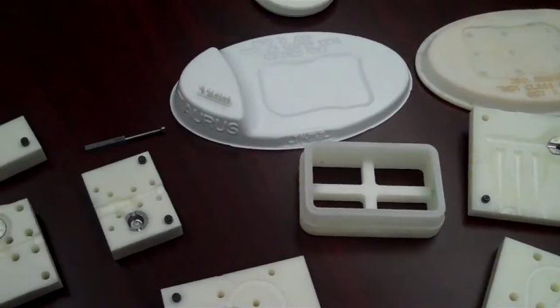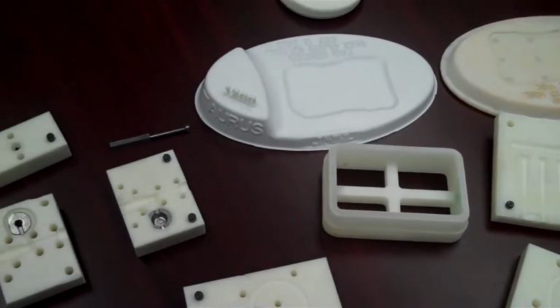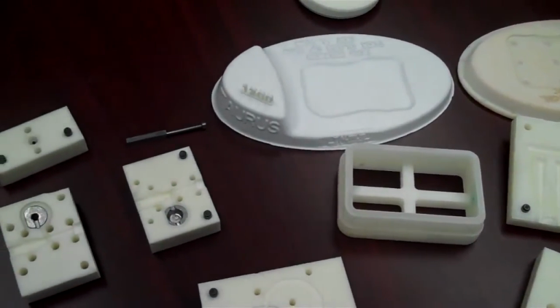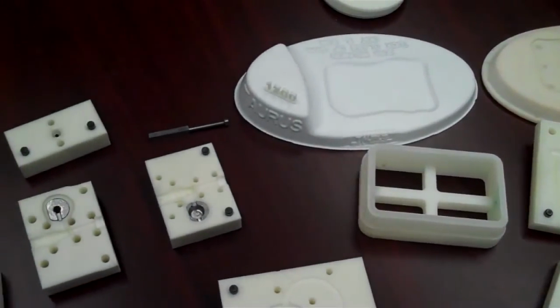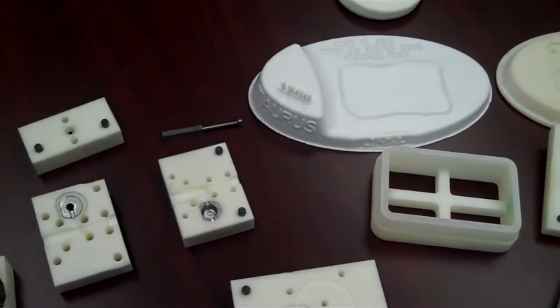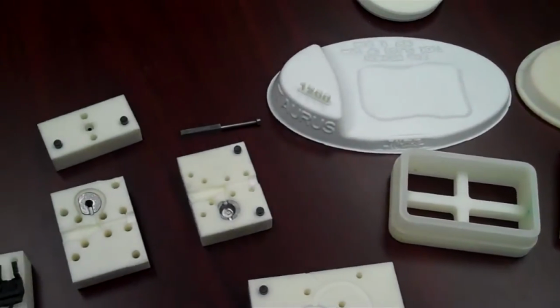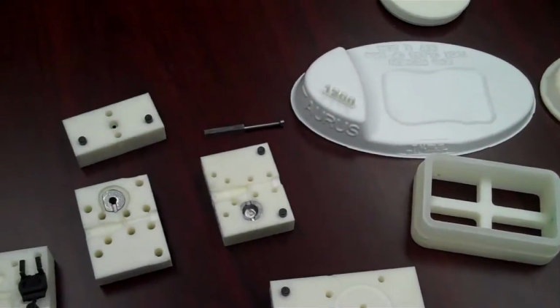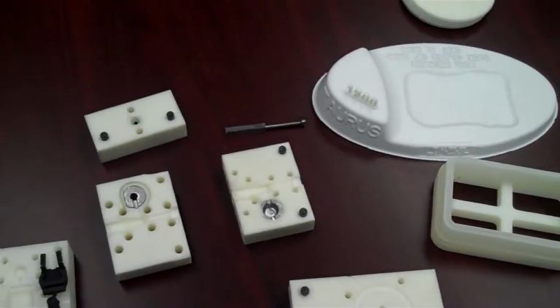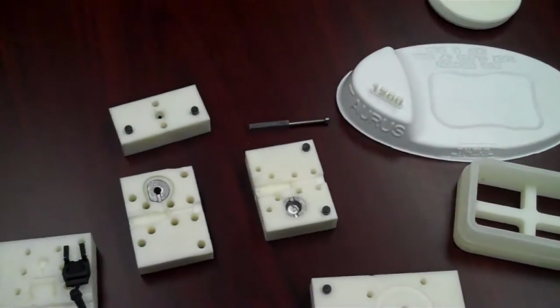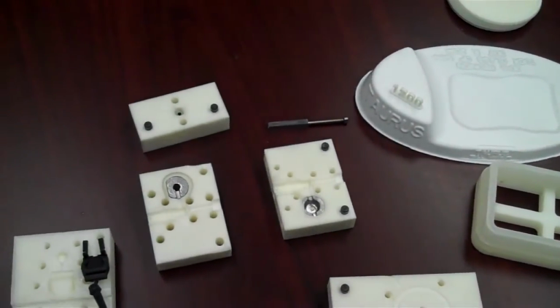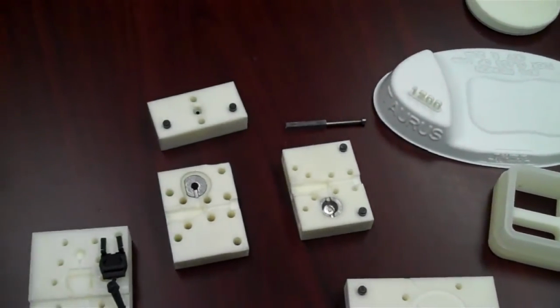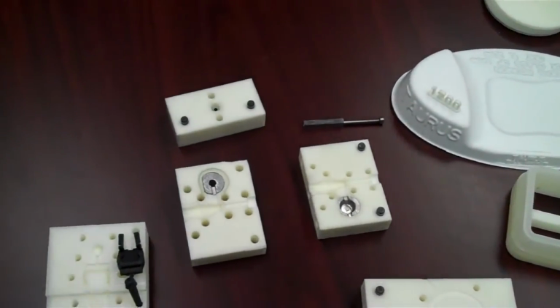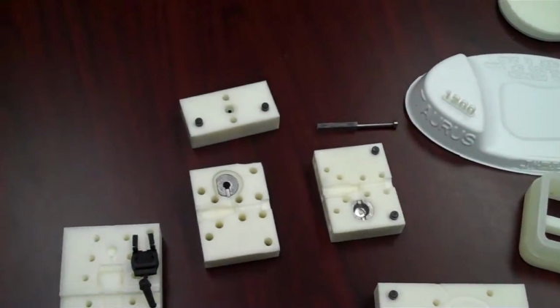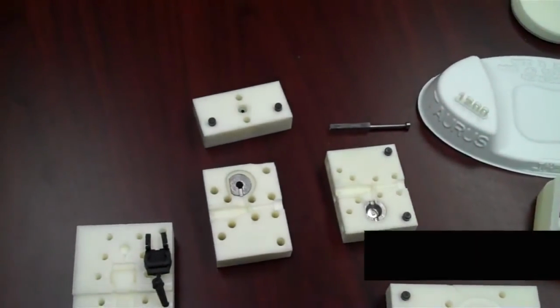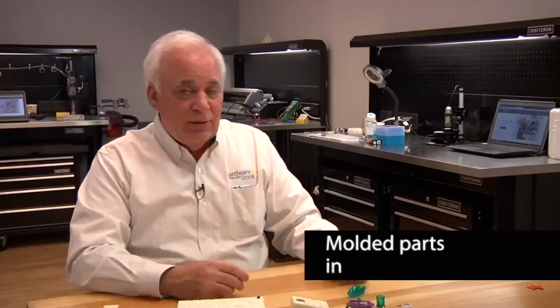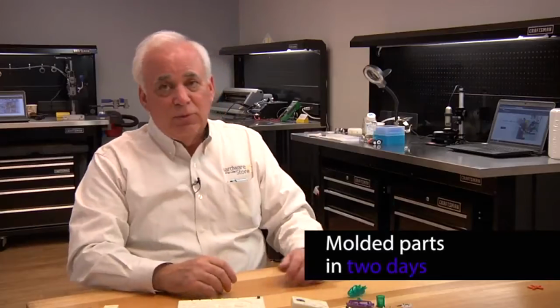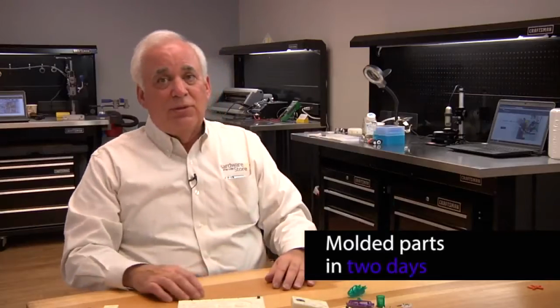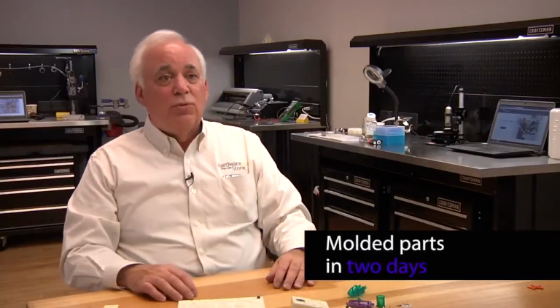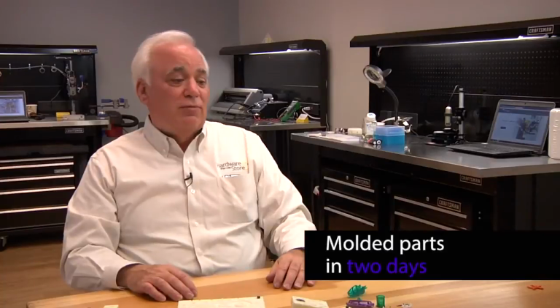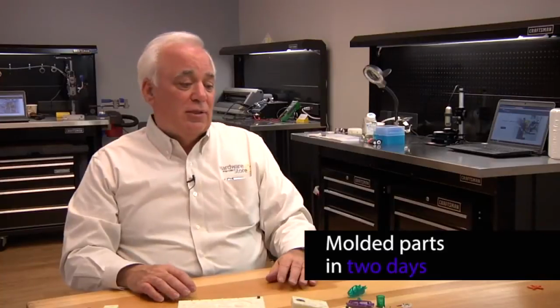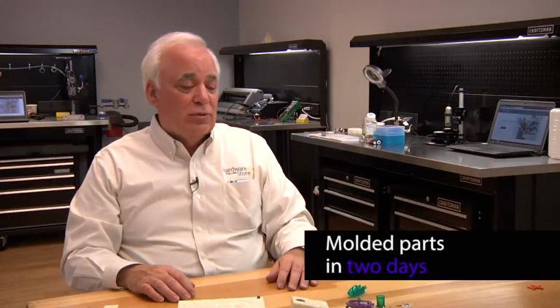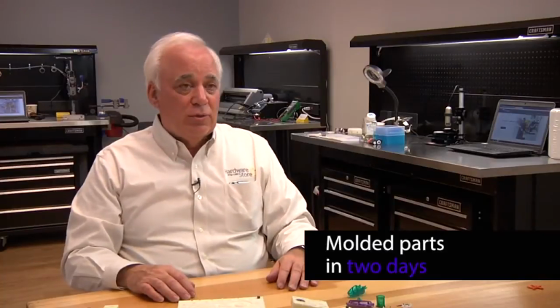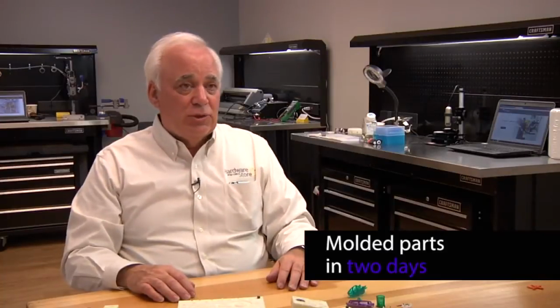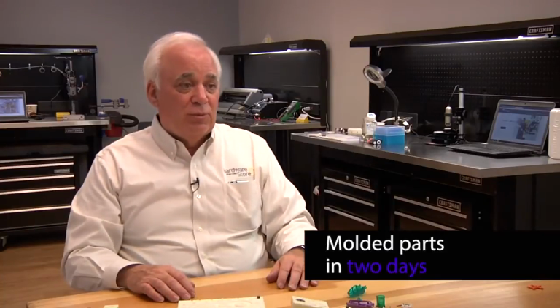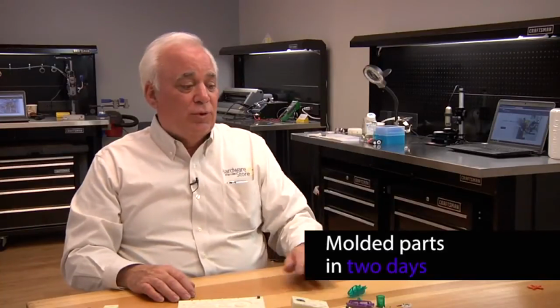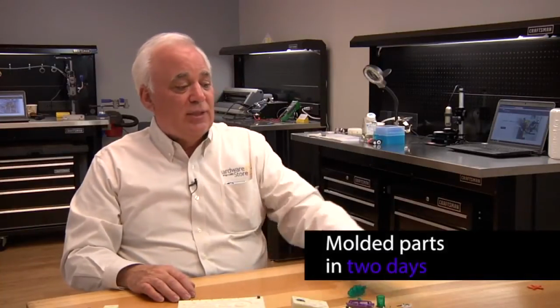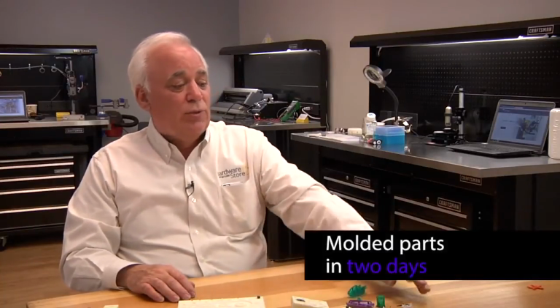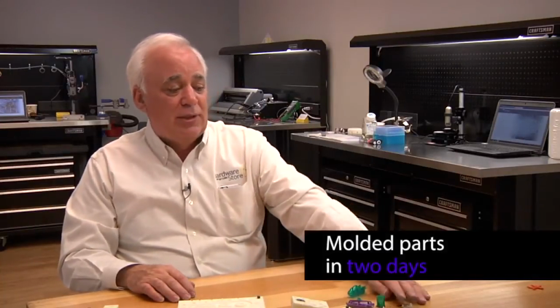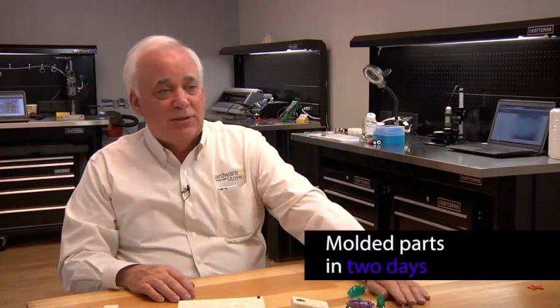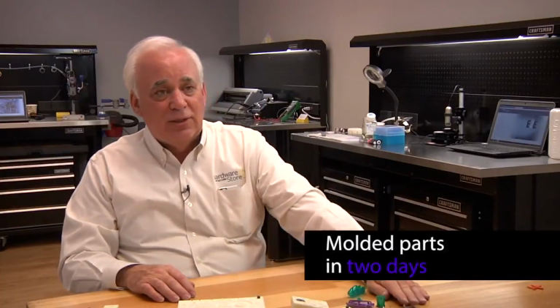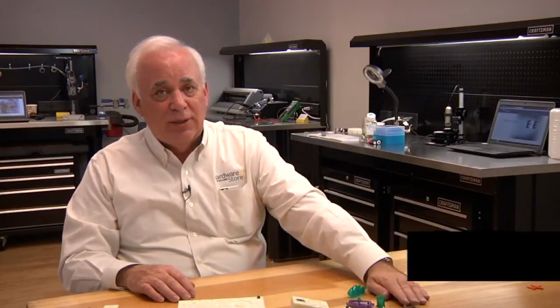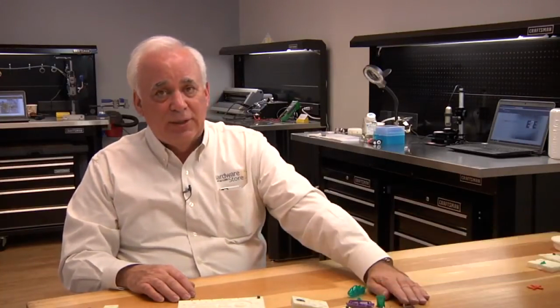To get an insert molded part in two days — you wouldn't even get close with a machined mold, and you wouldn't get this kind of quality.